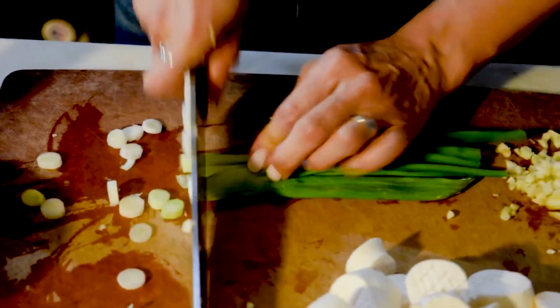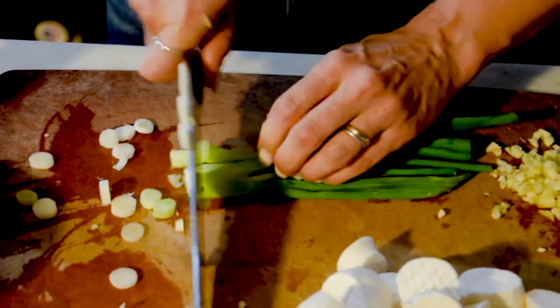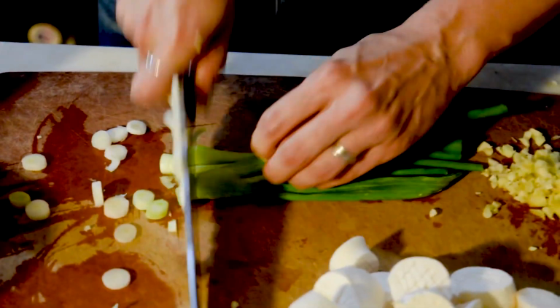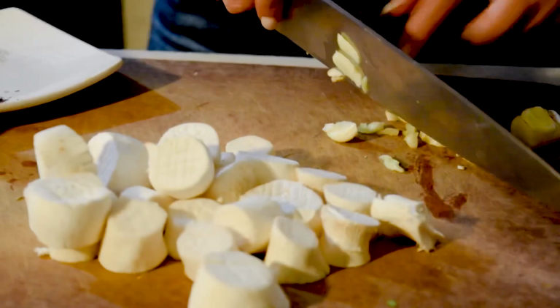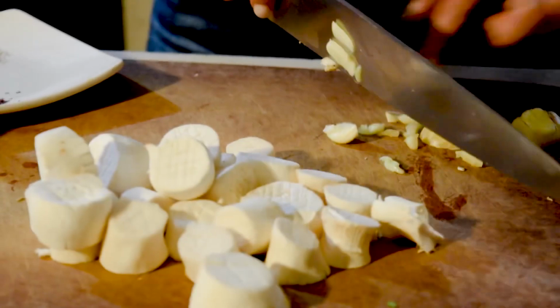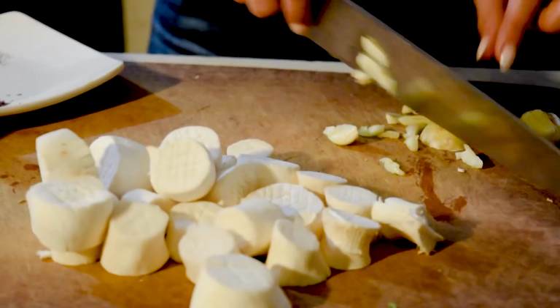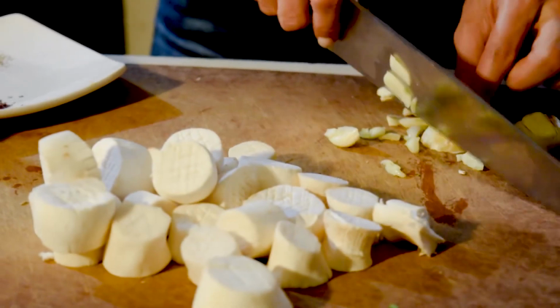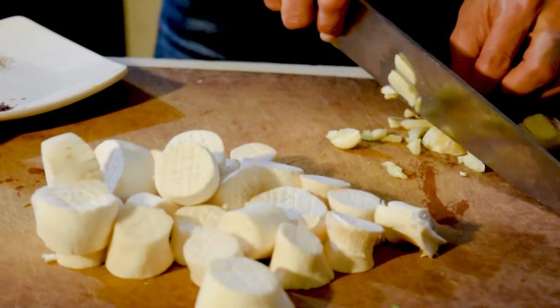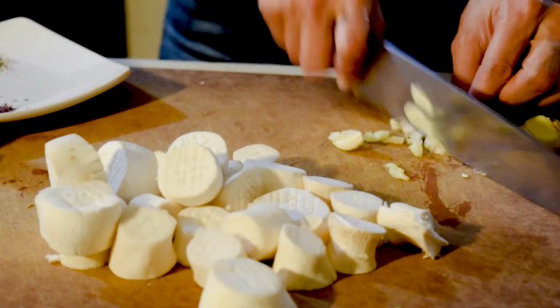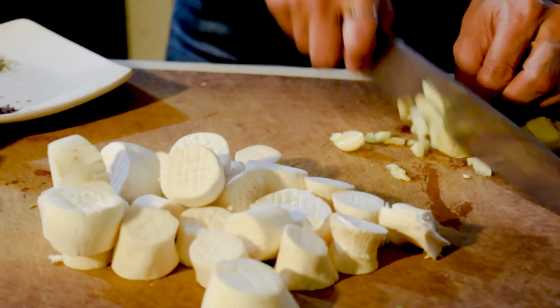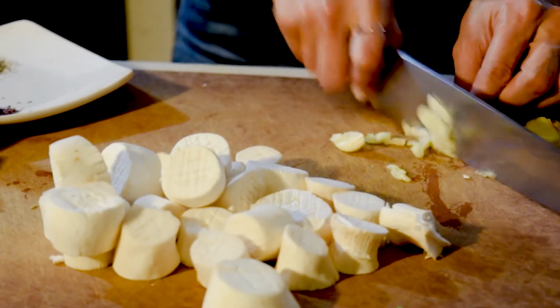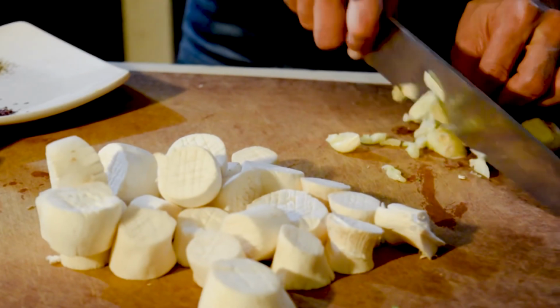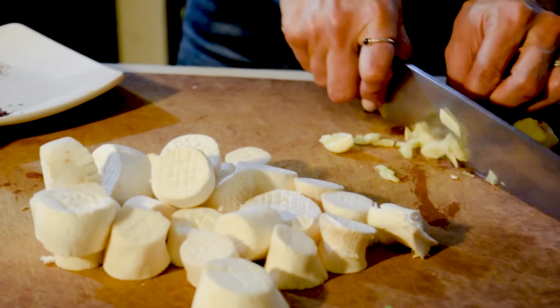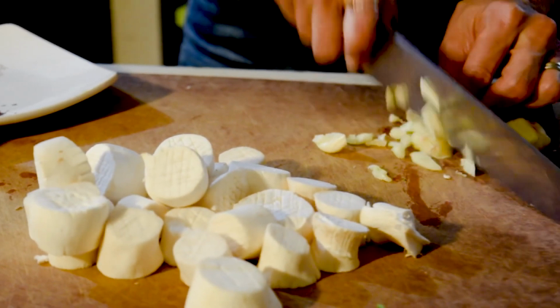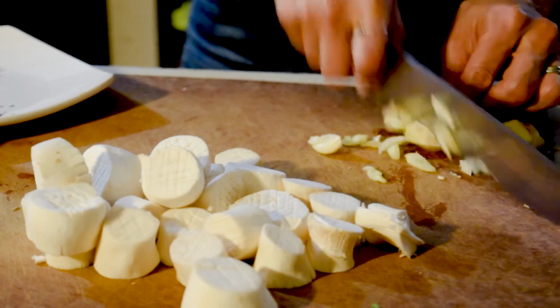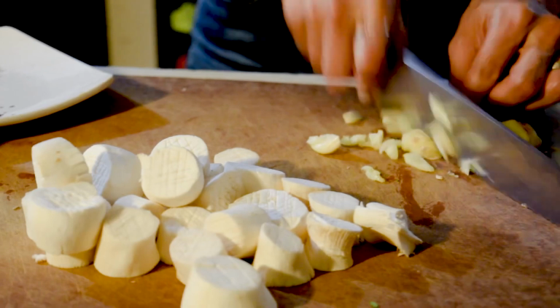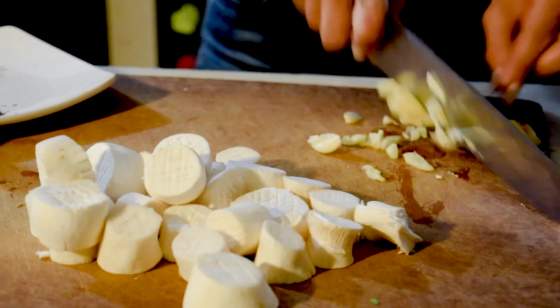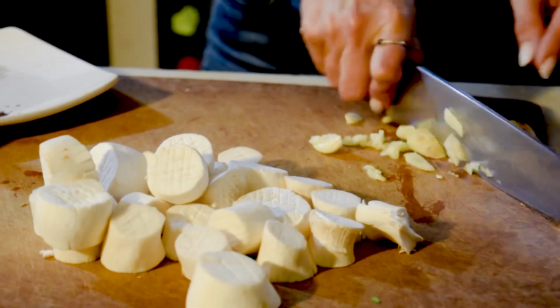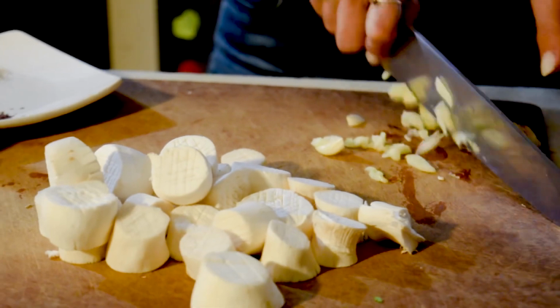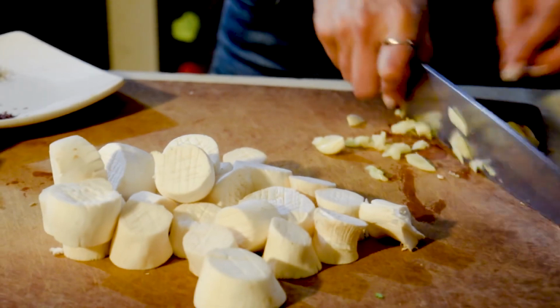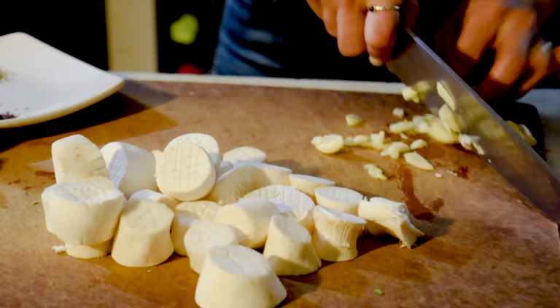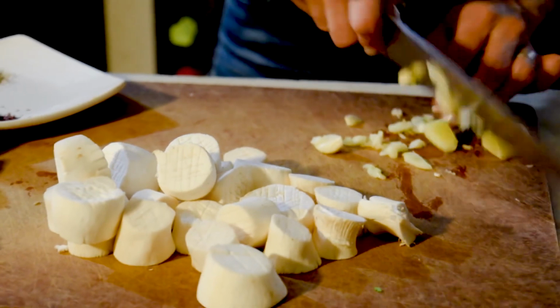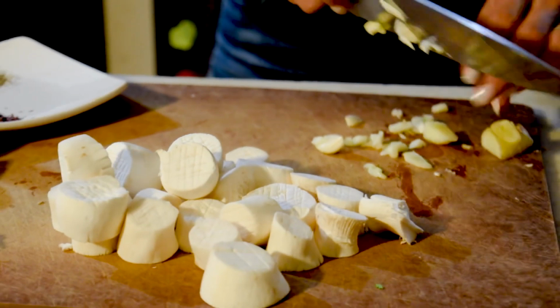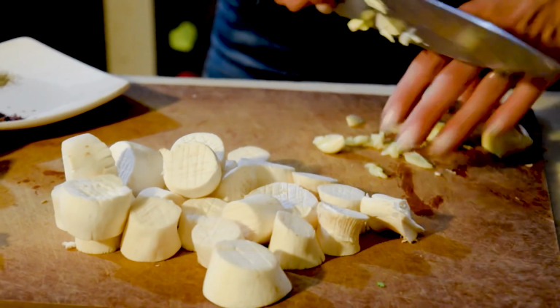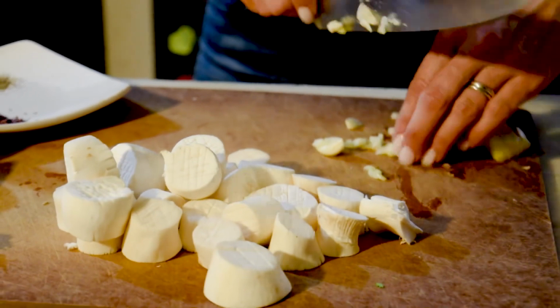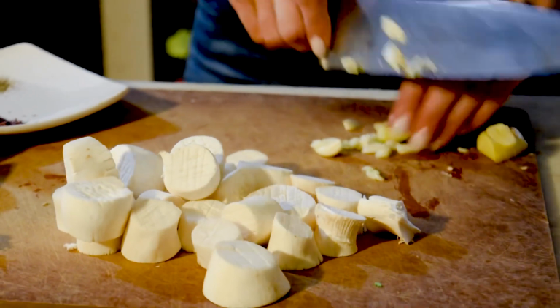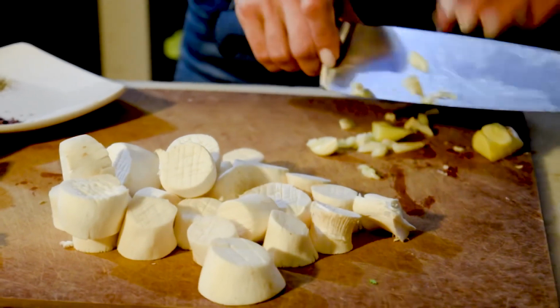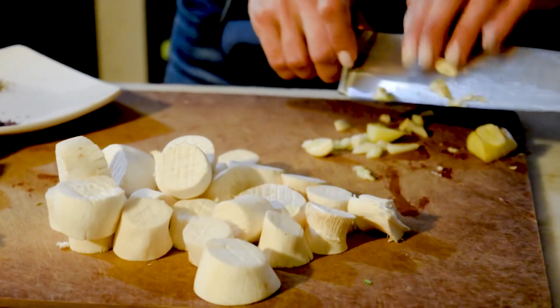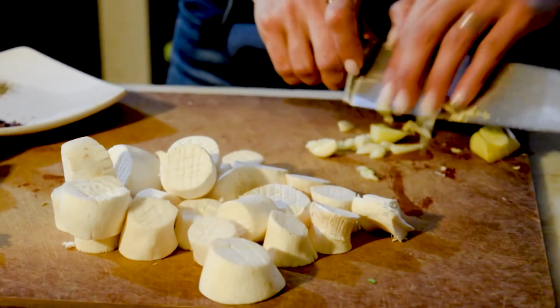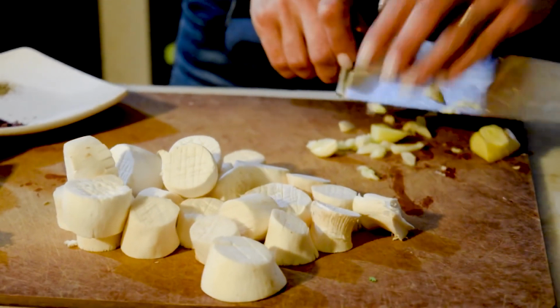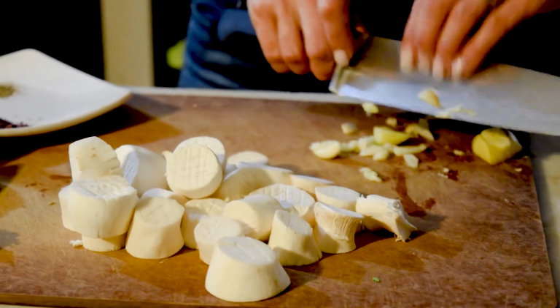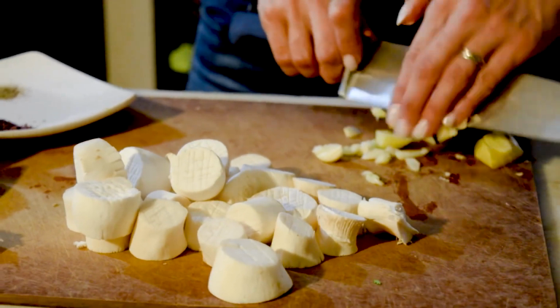I have garlic here and baby ginger here, and you can literally just mince it. It's incredible.